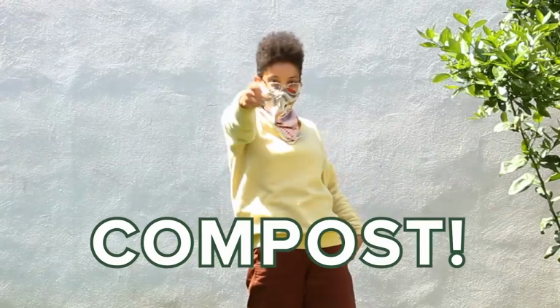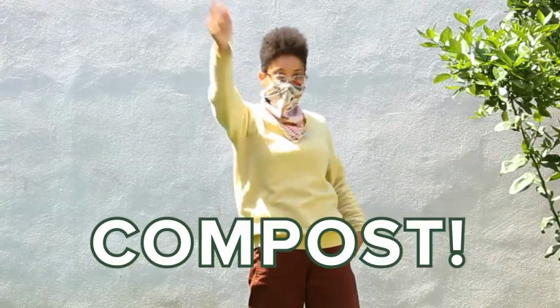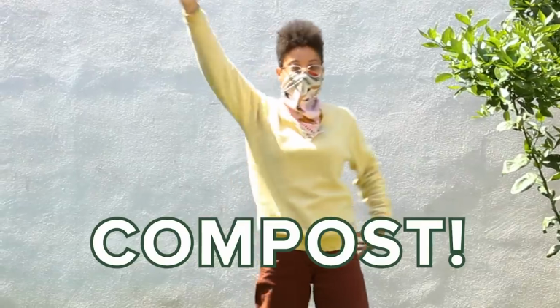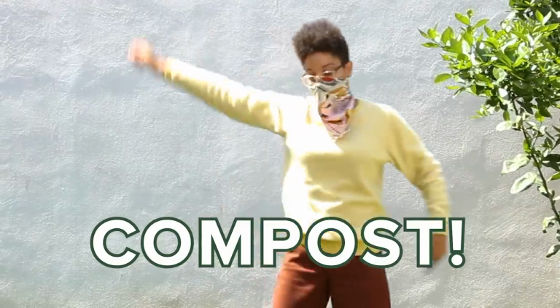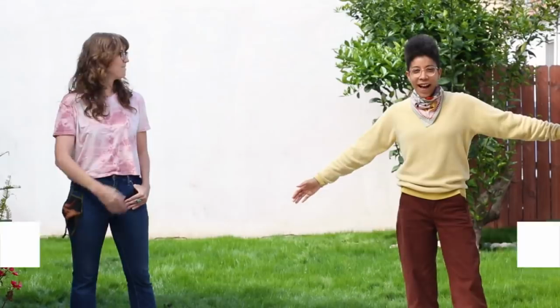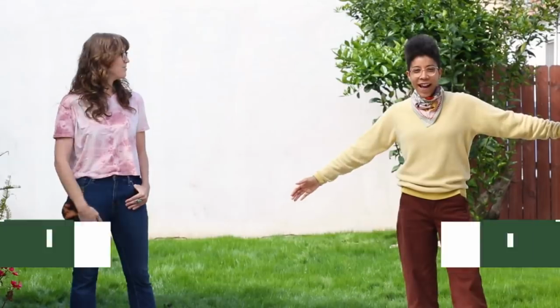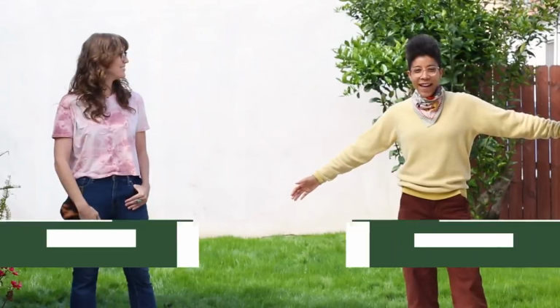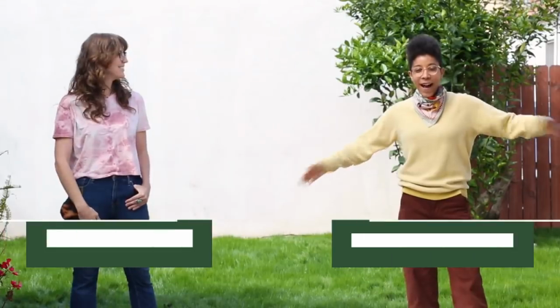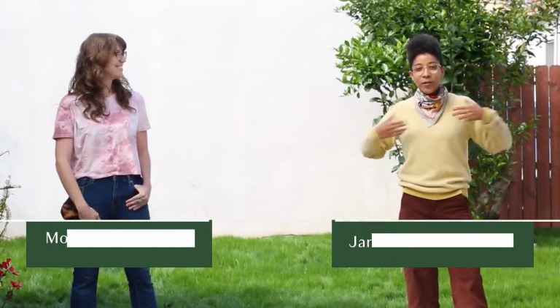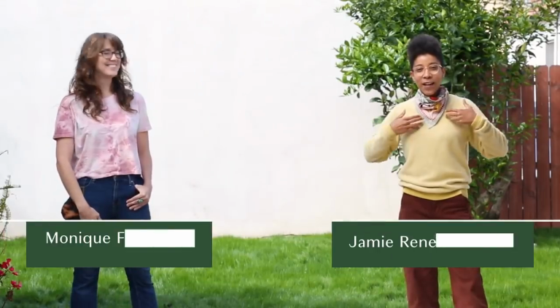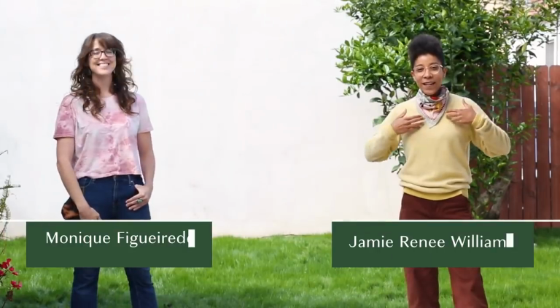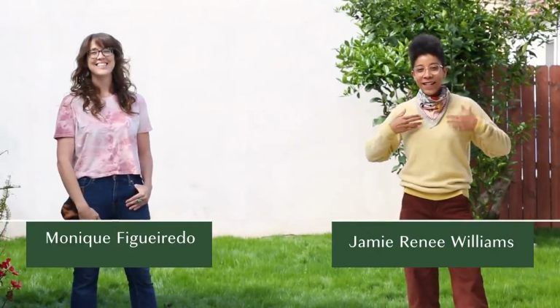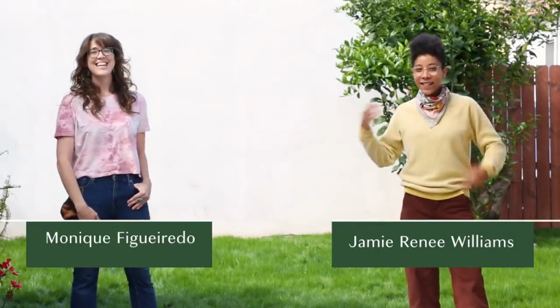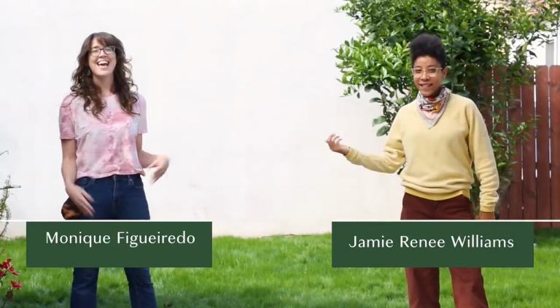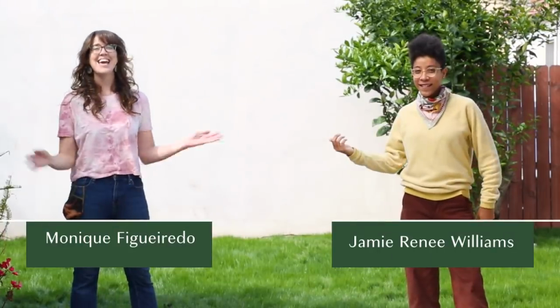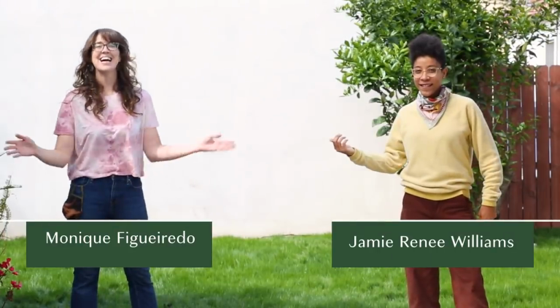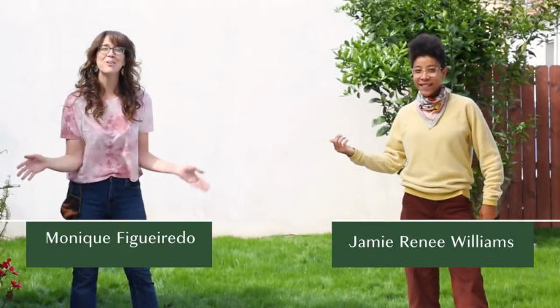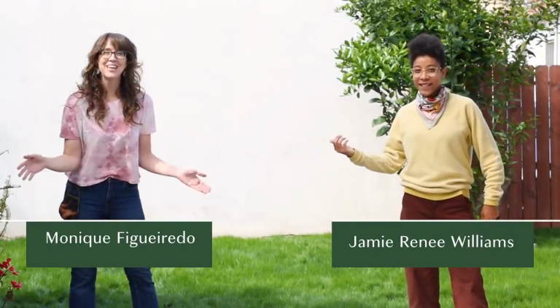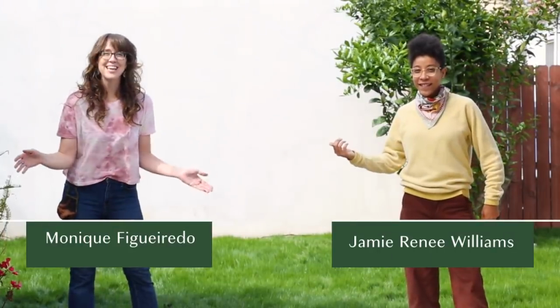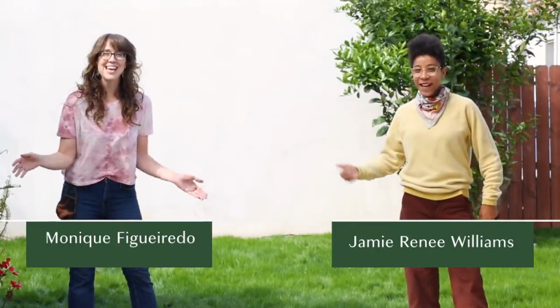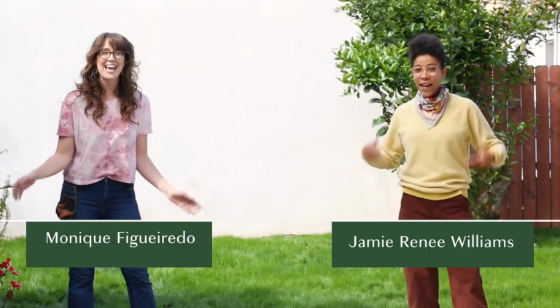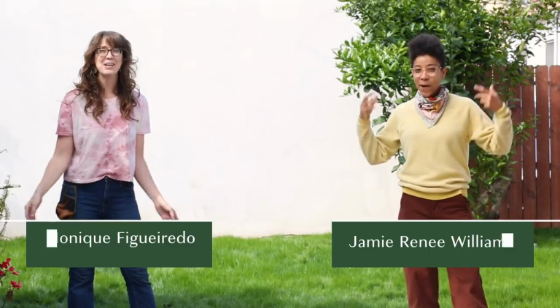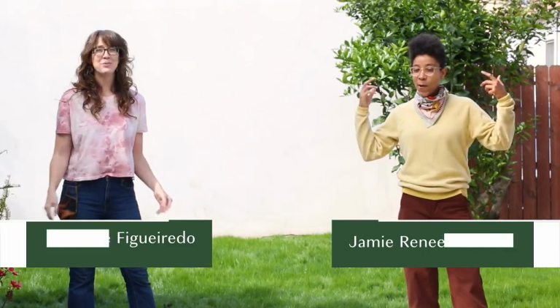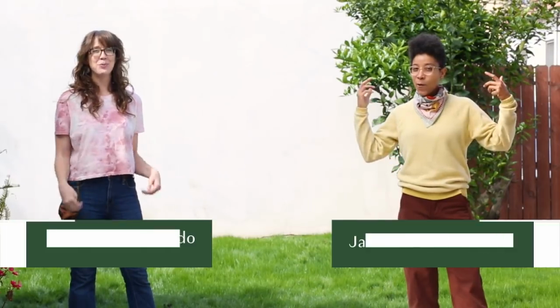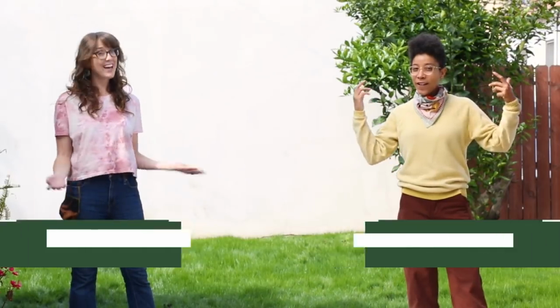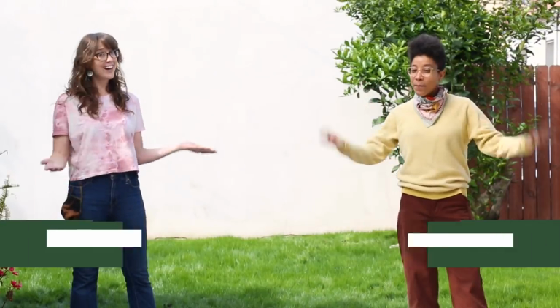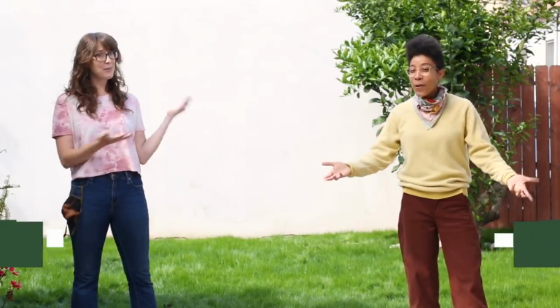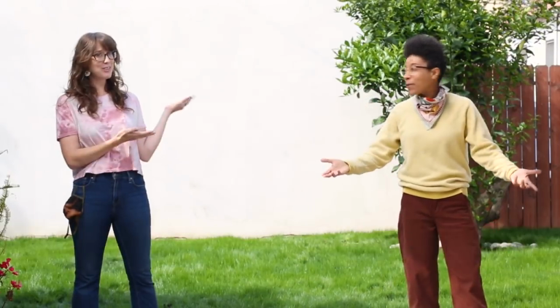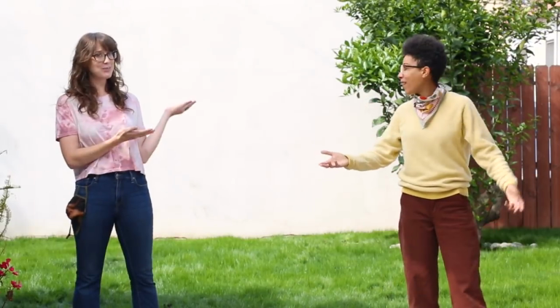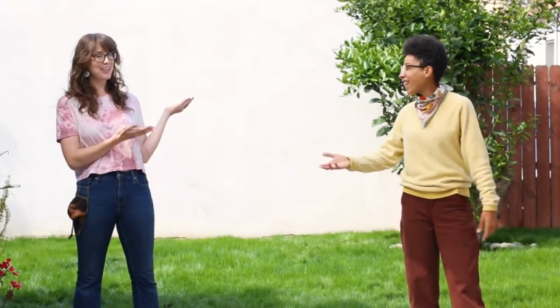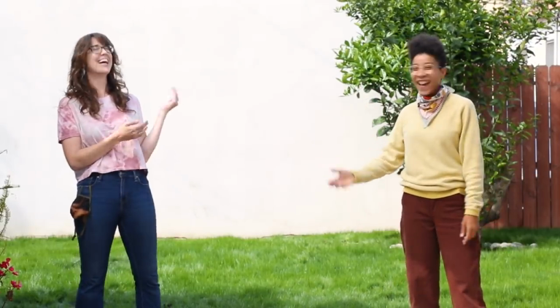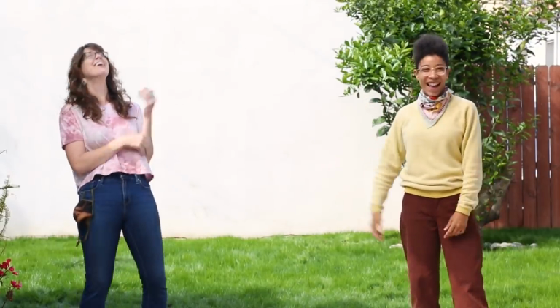Compost. Hi, I'm Jamie. Hey, I'm Monique. And we're Compostable LA.